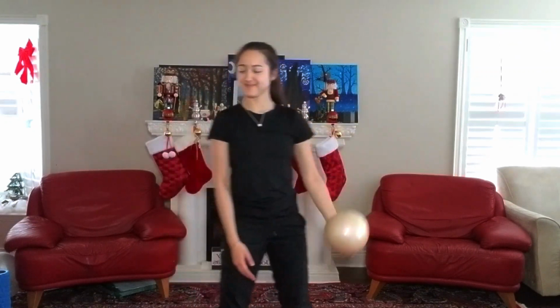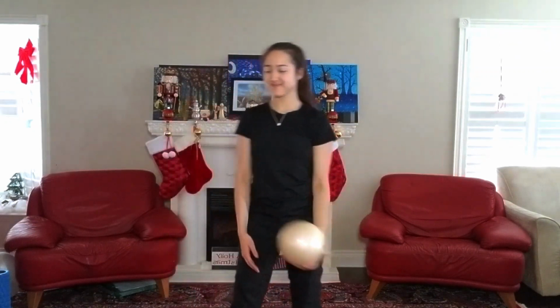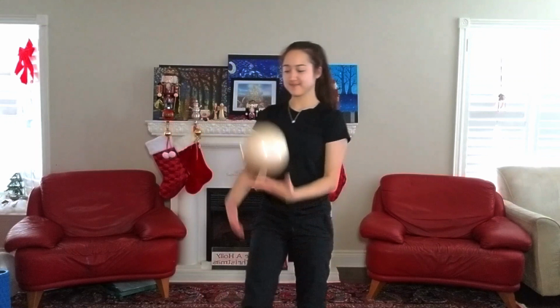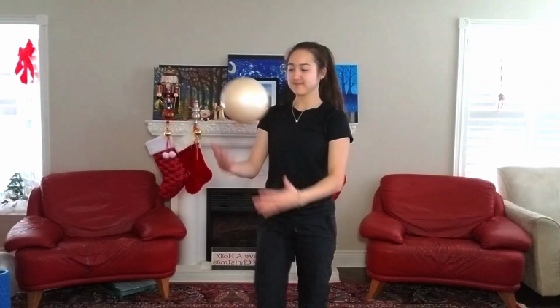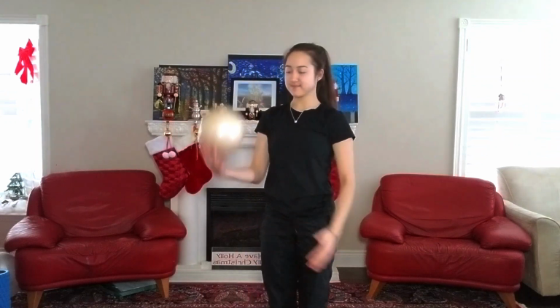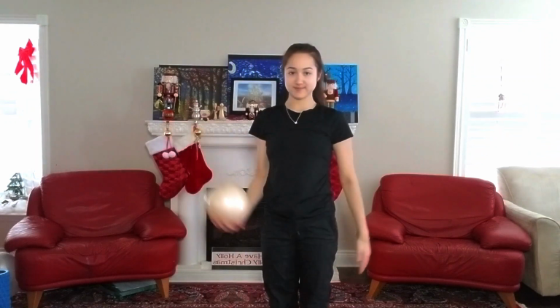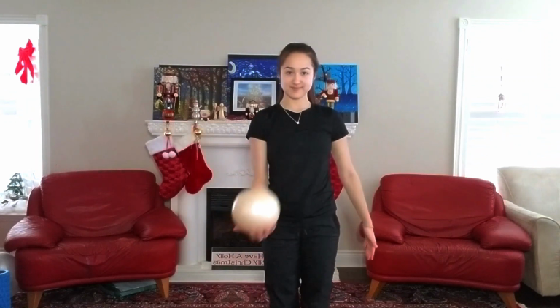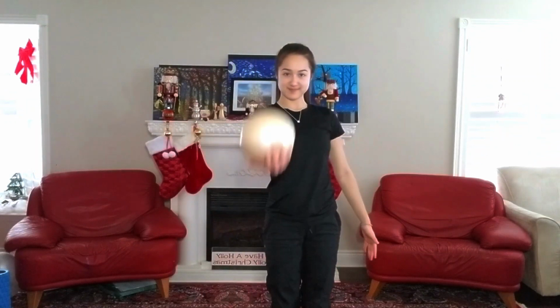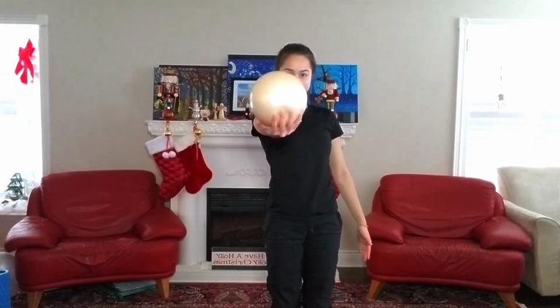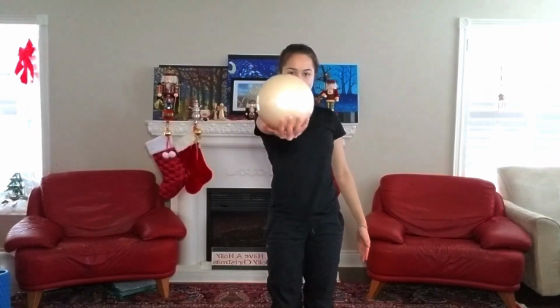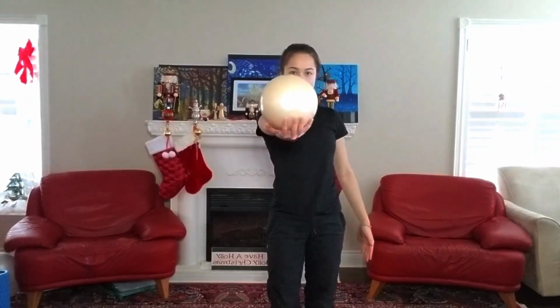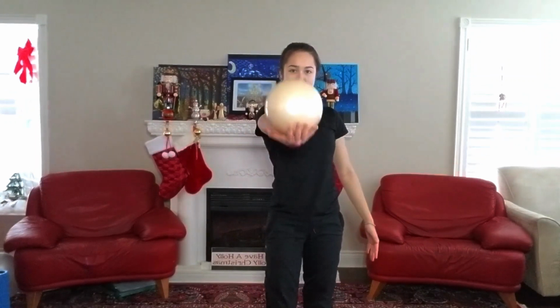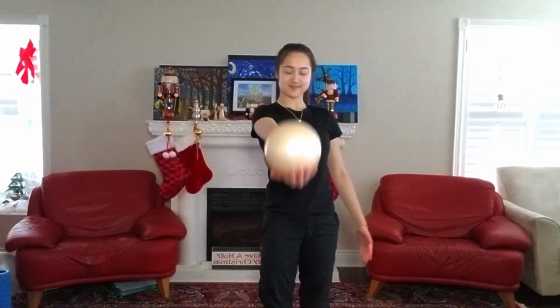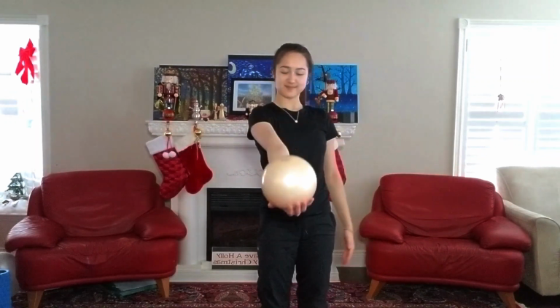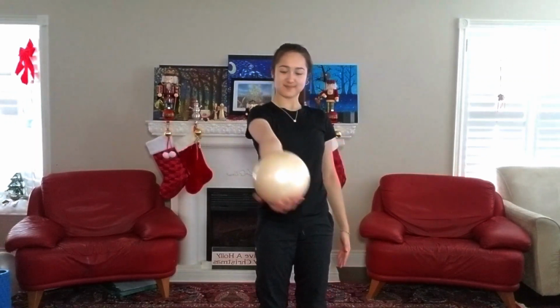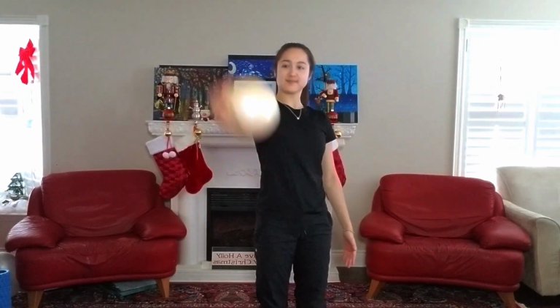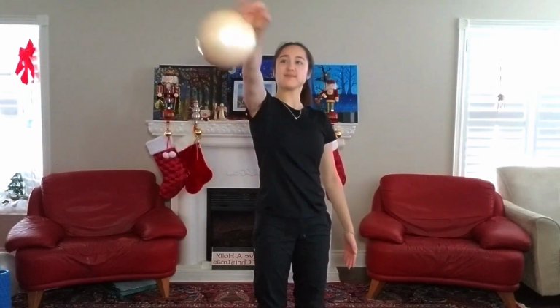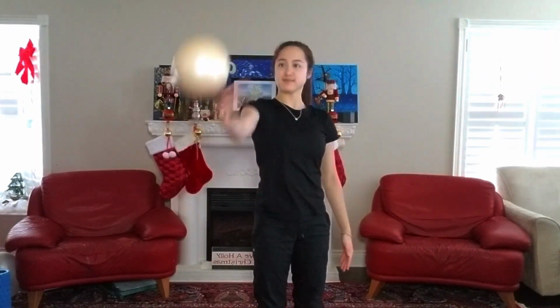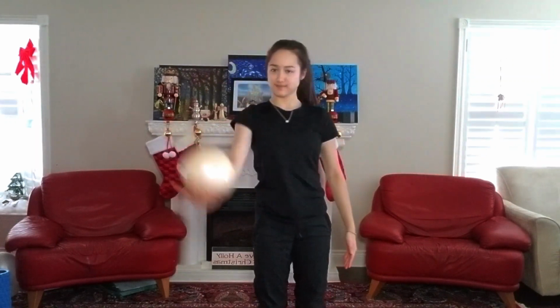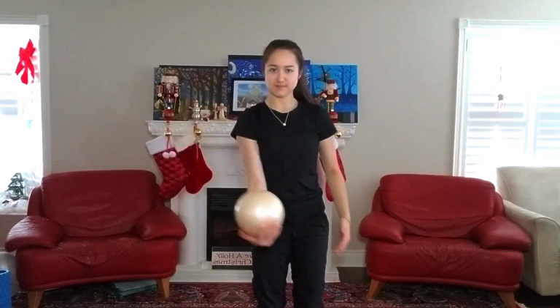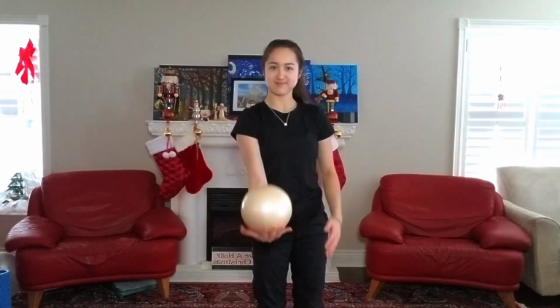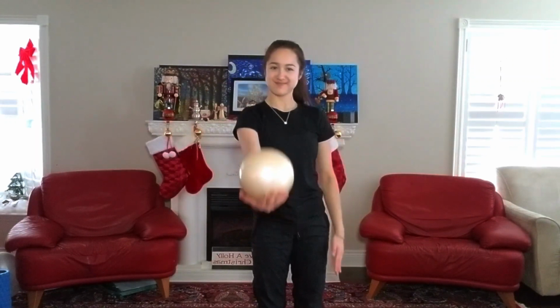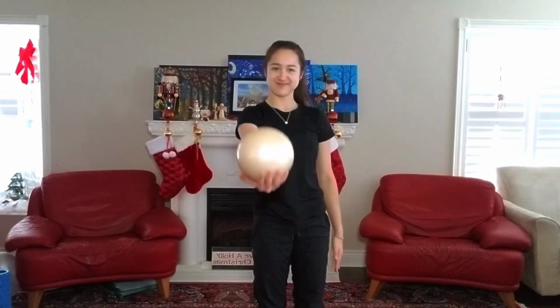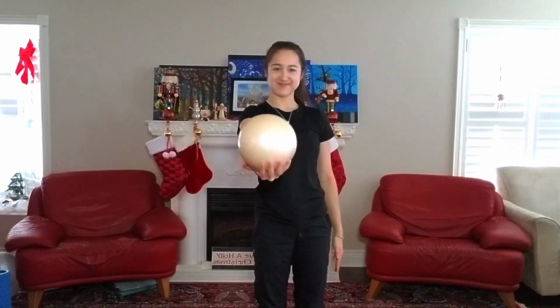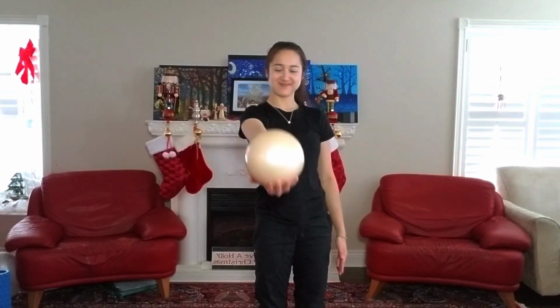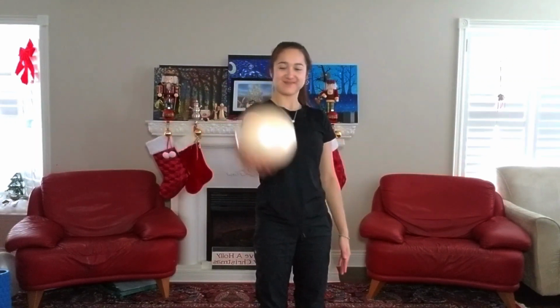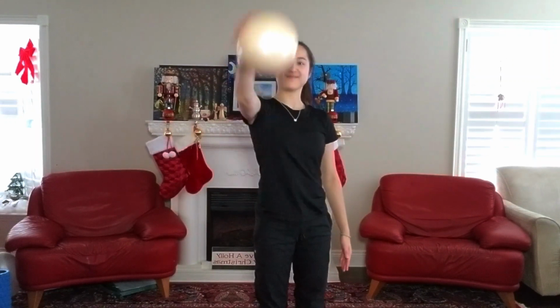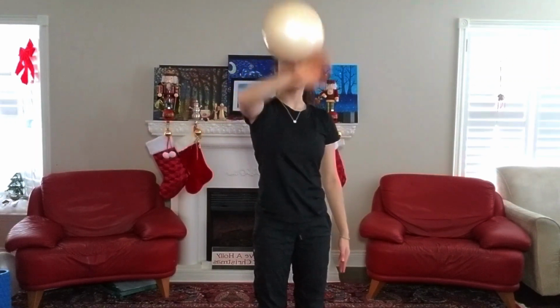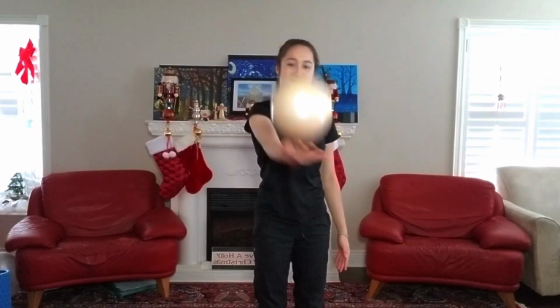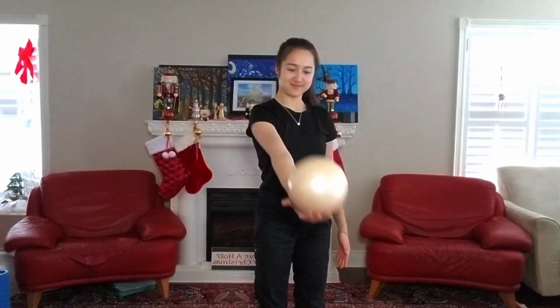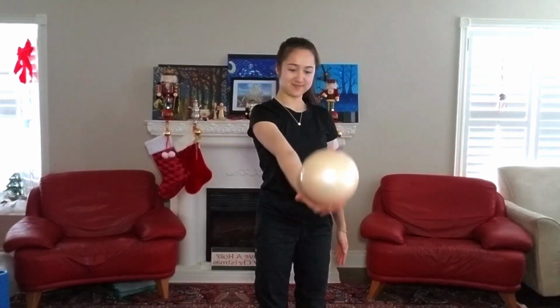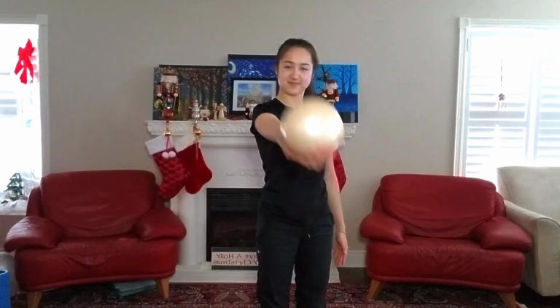Now switching back to the left hand, we'll just do another ten reps with your hand going from the left to the right side of the ball.